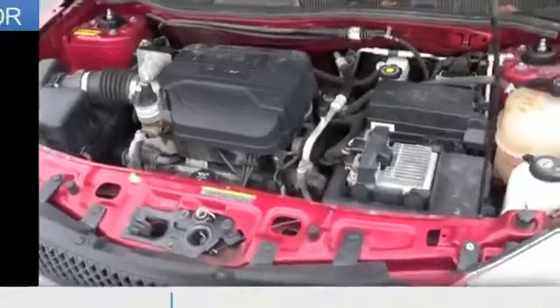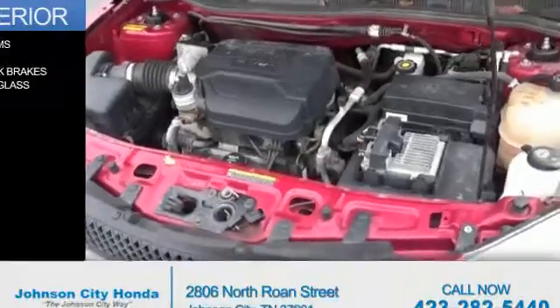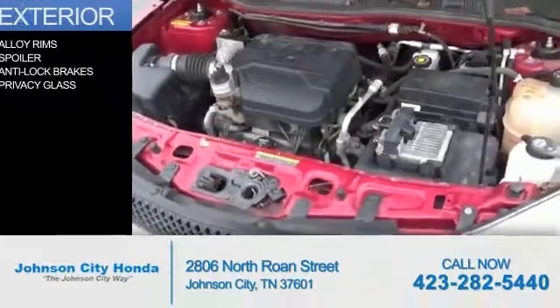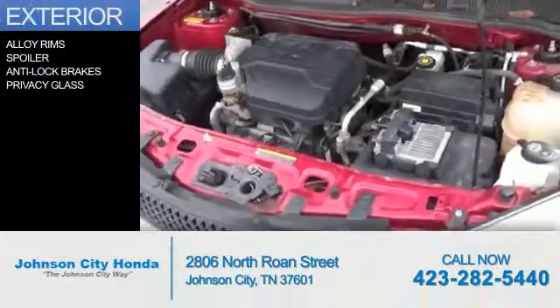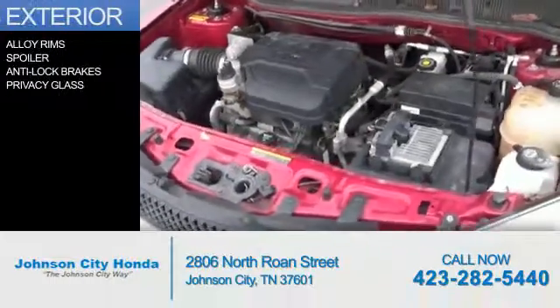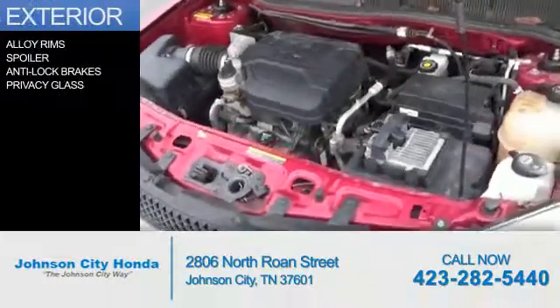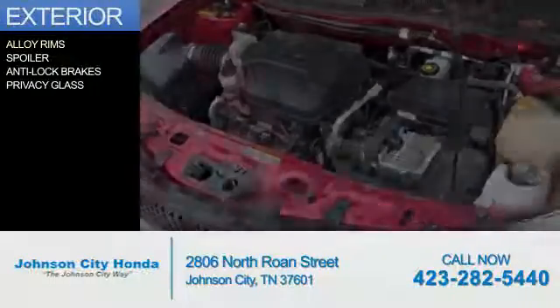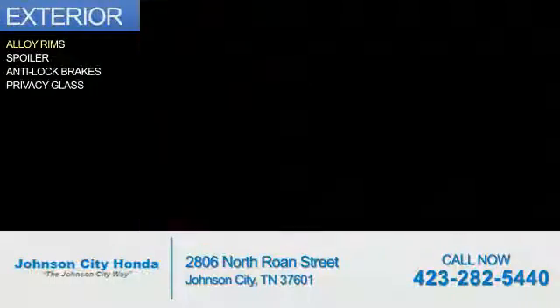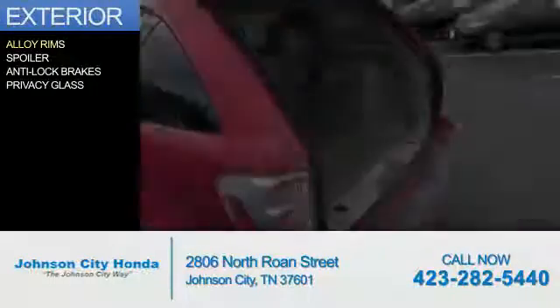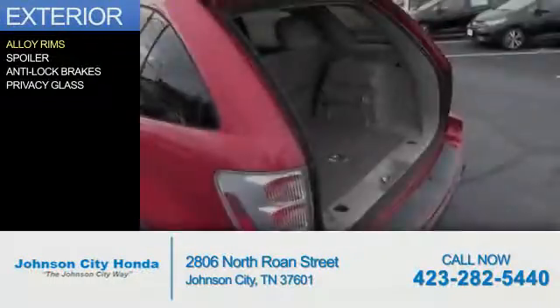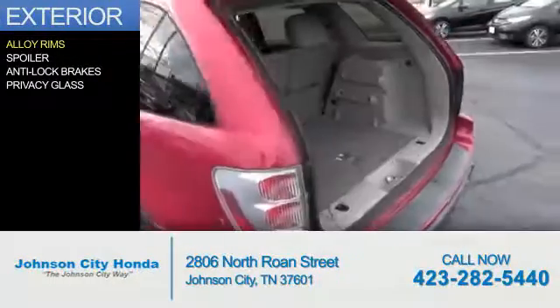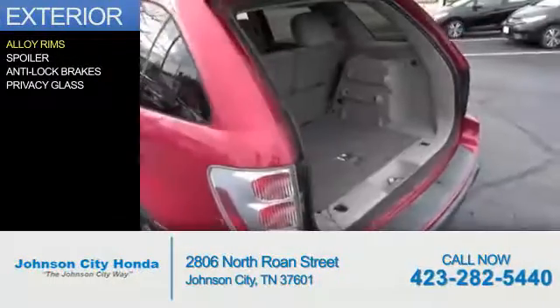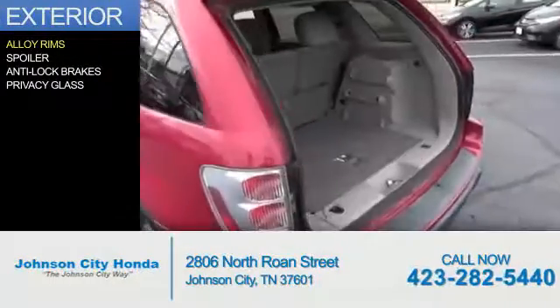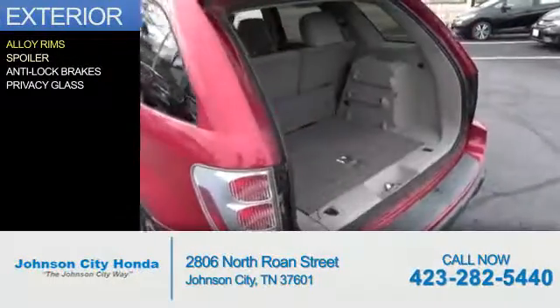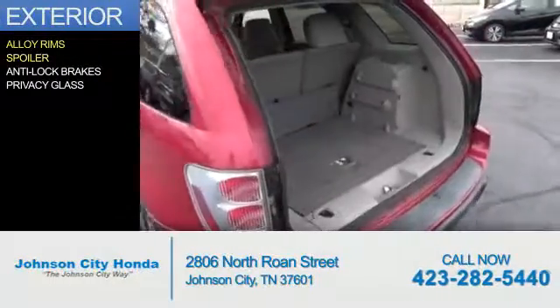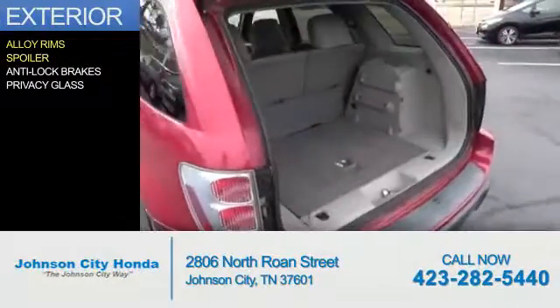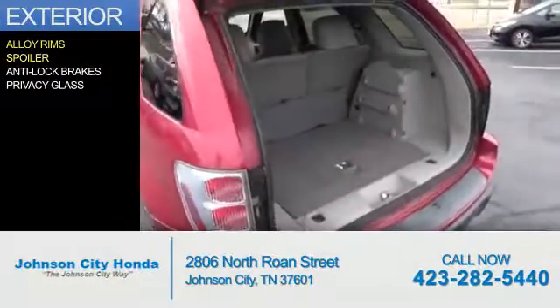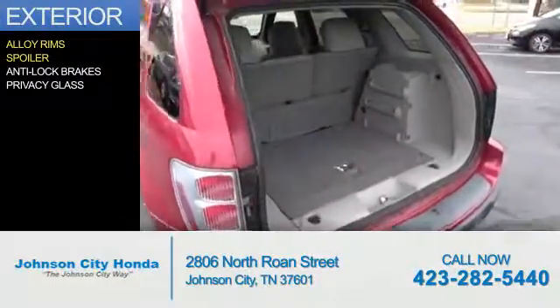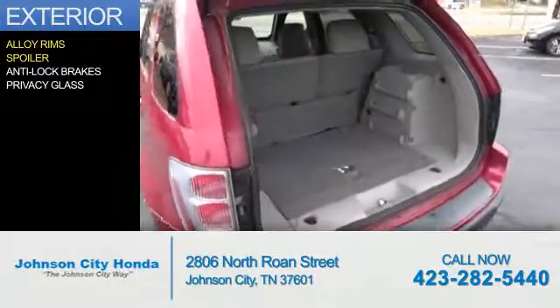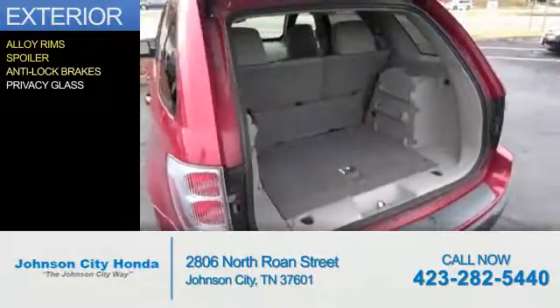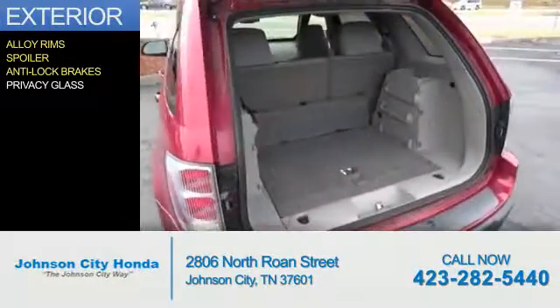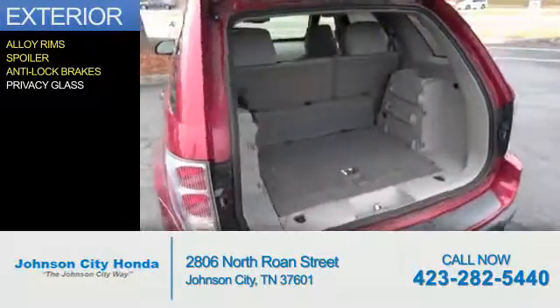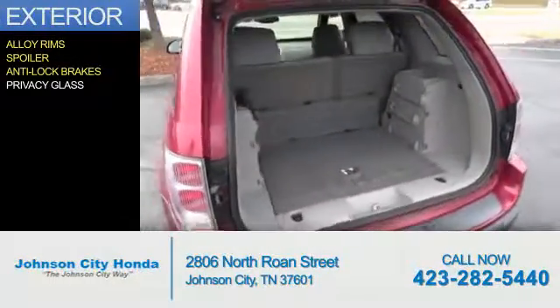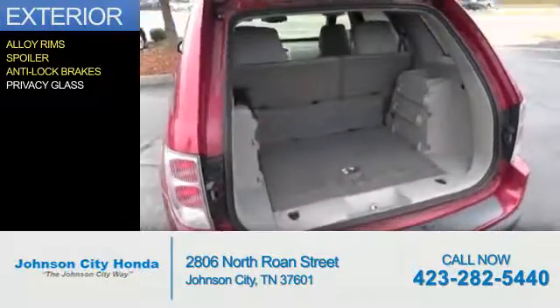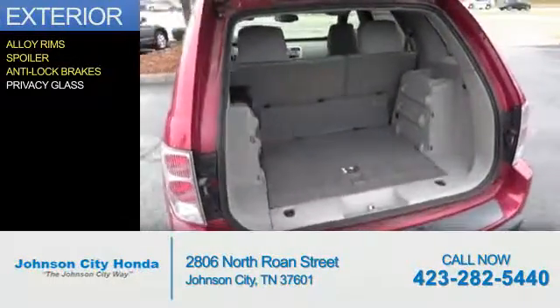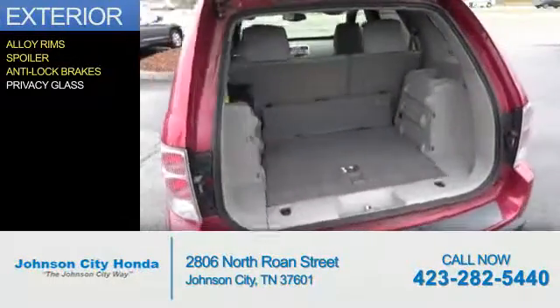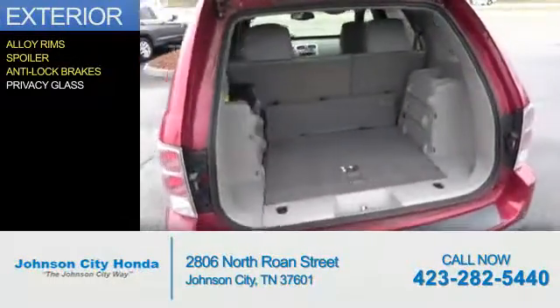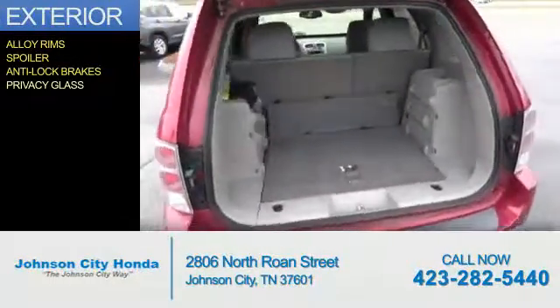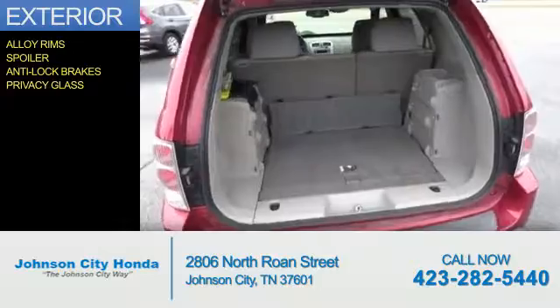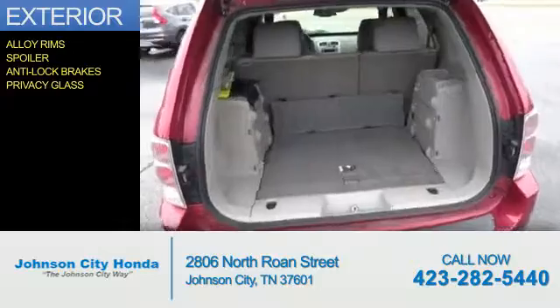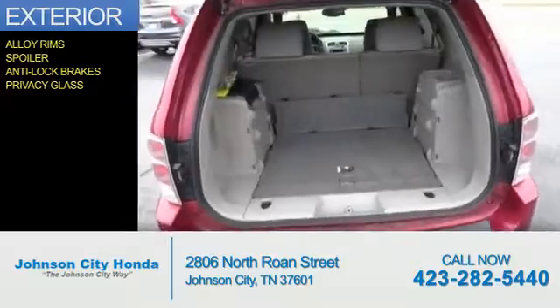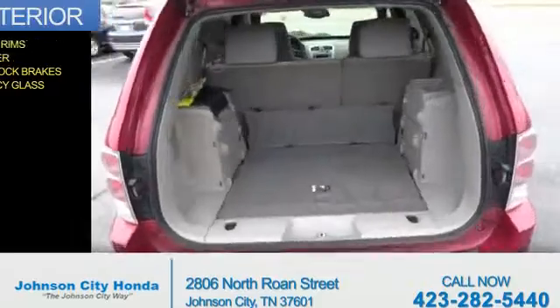The features include alloy rims, a spoiler, anti-lock brakes, and privacy glass.